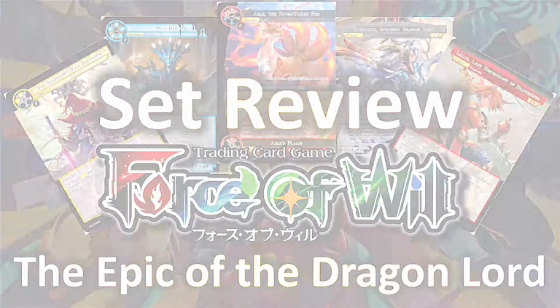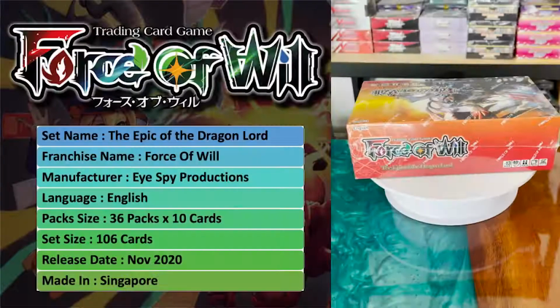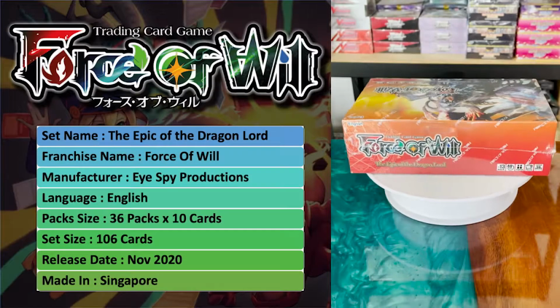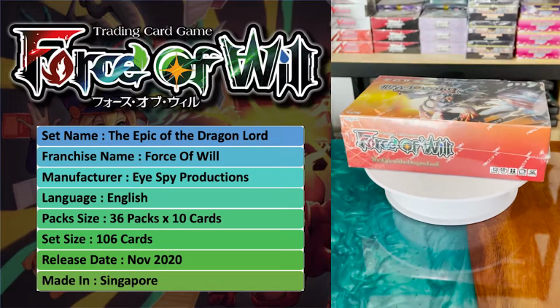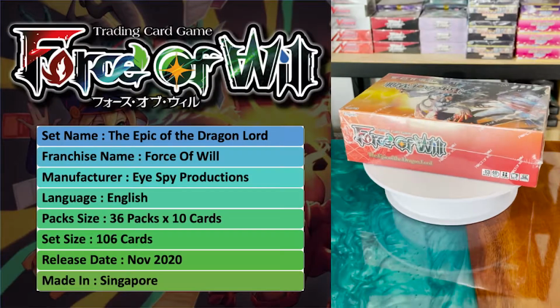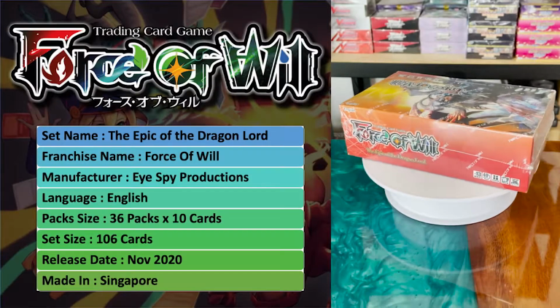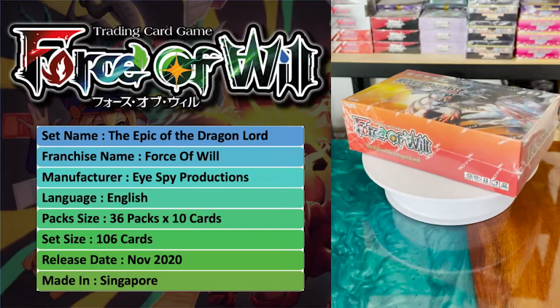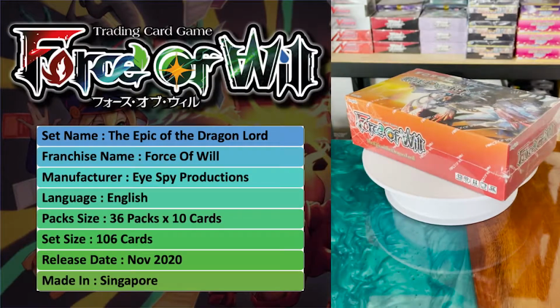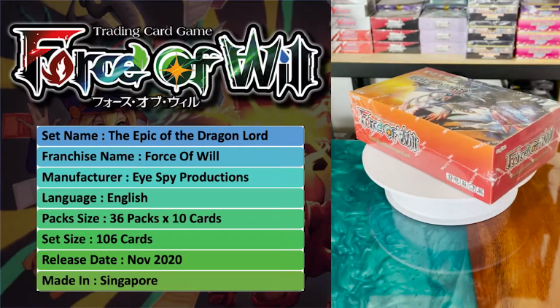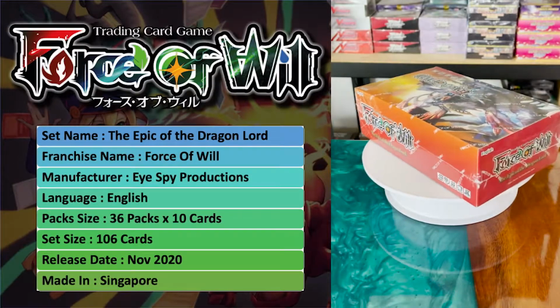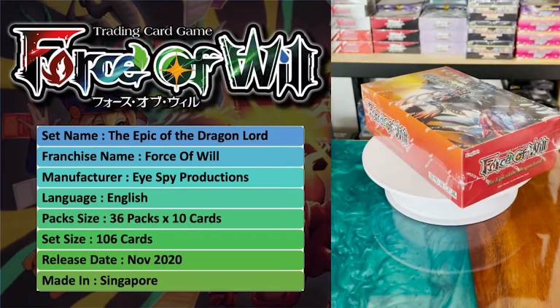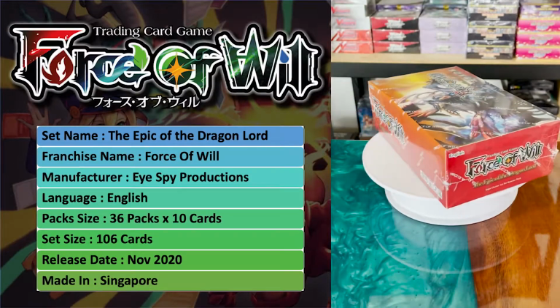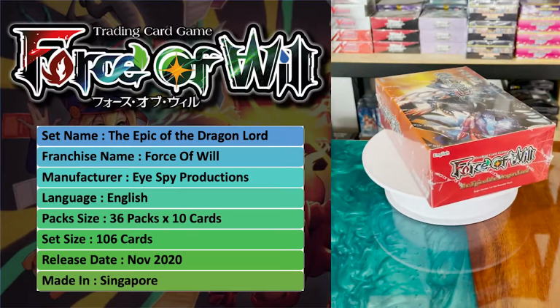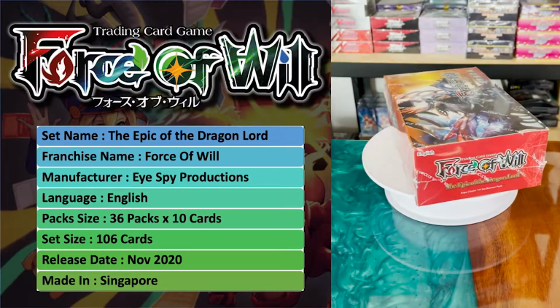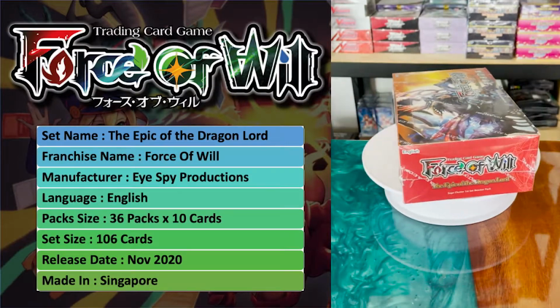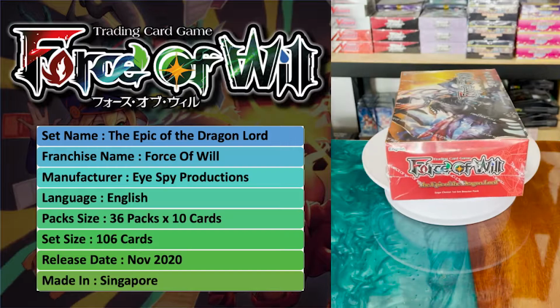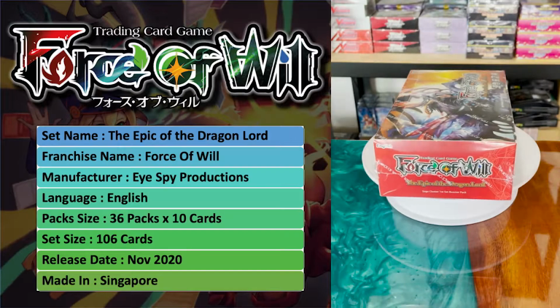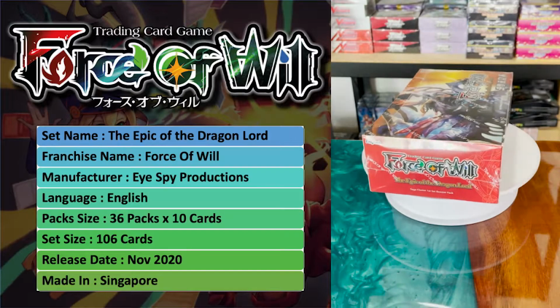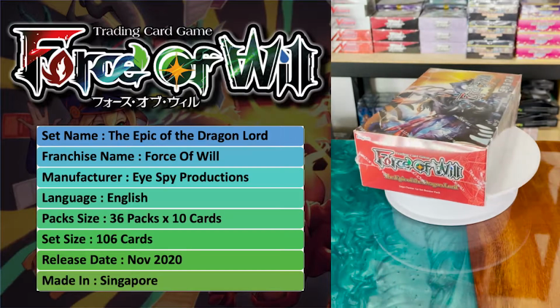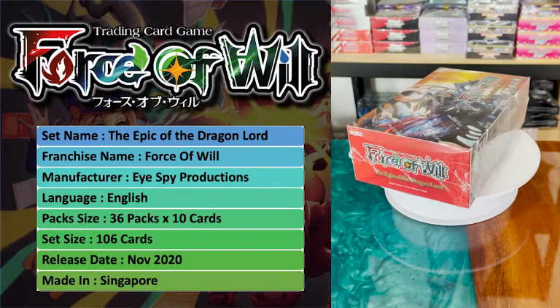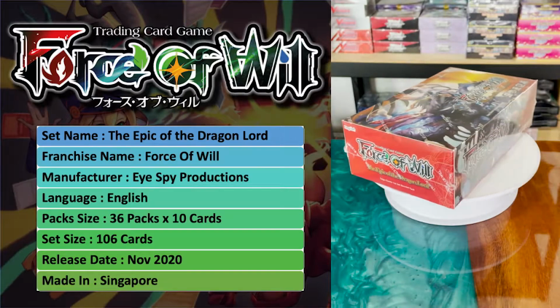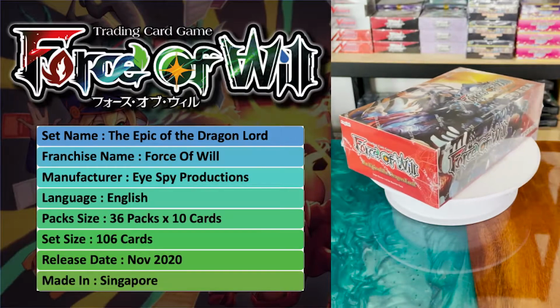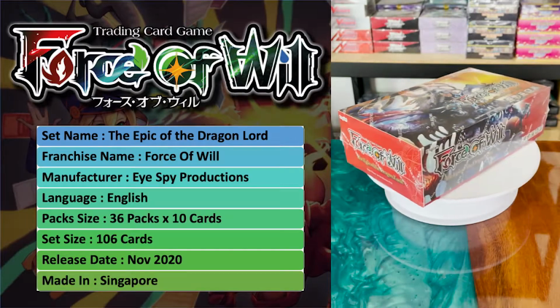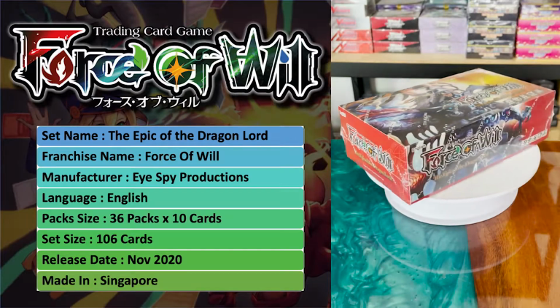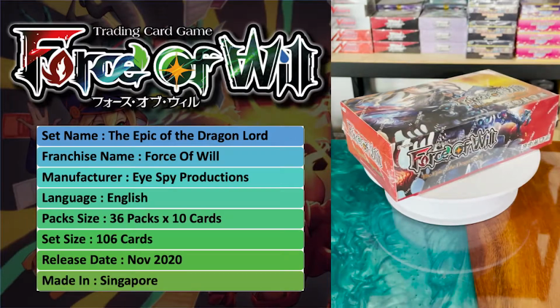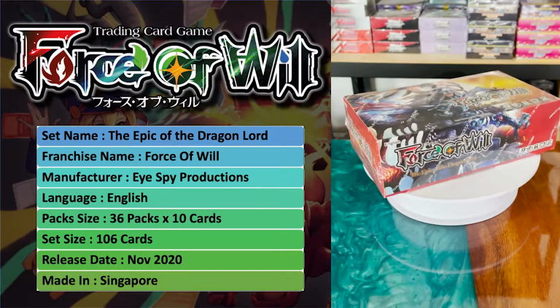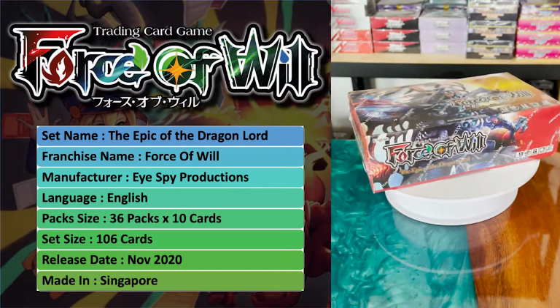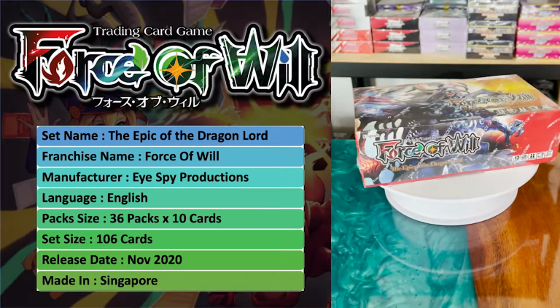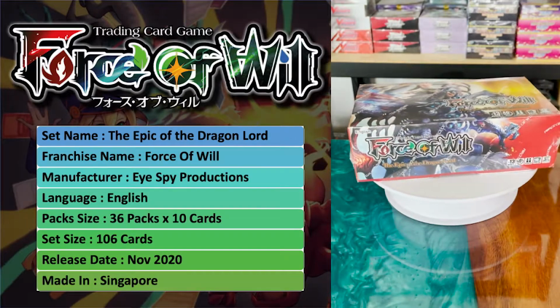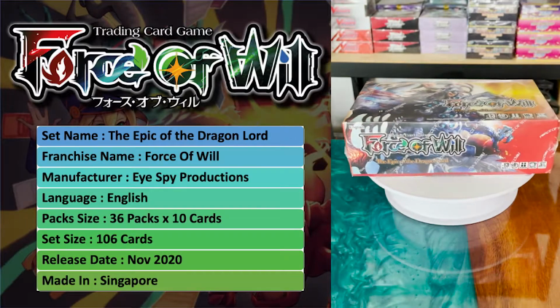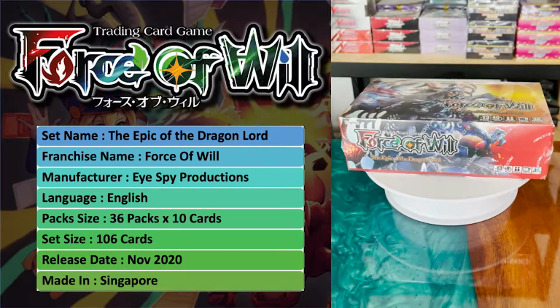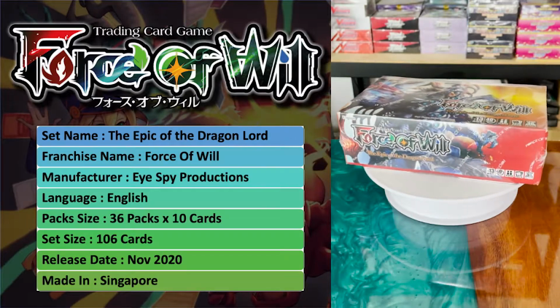Hello, welcome to Pandora's Box. Today I'll be doing a set review for Force of Wheels, The Epic of Dragonlord.